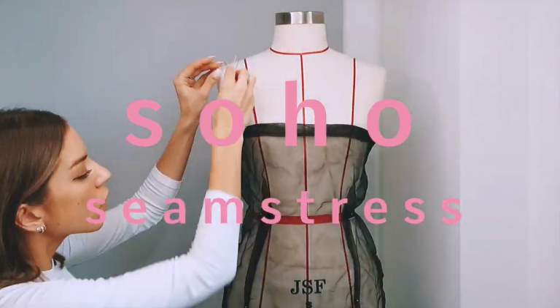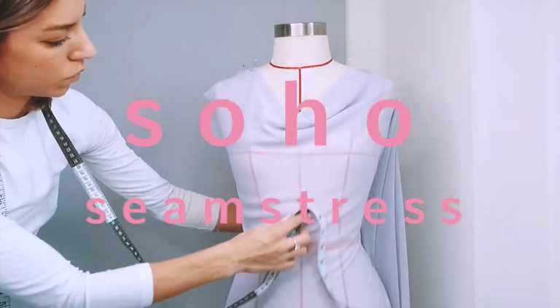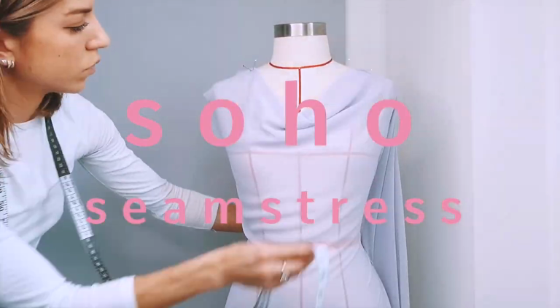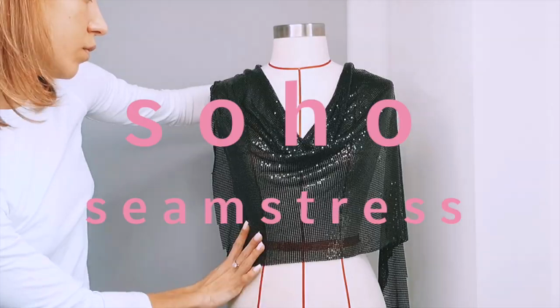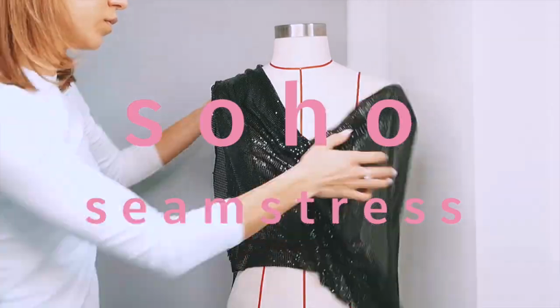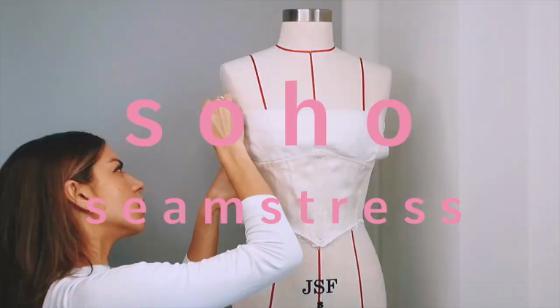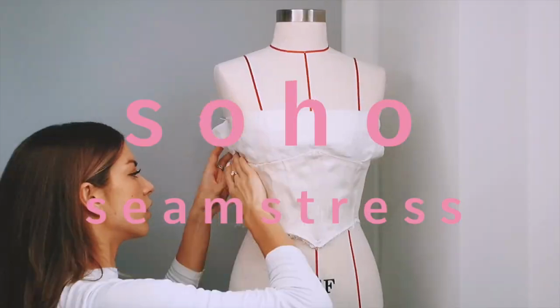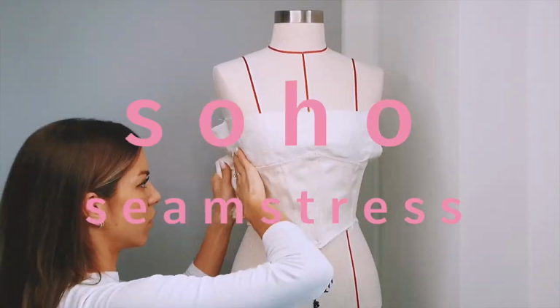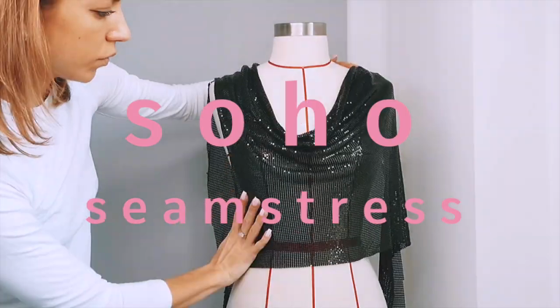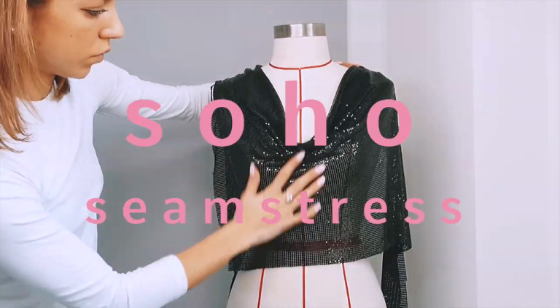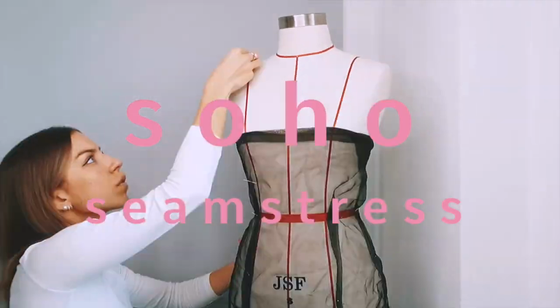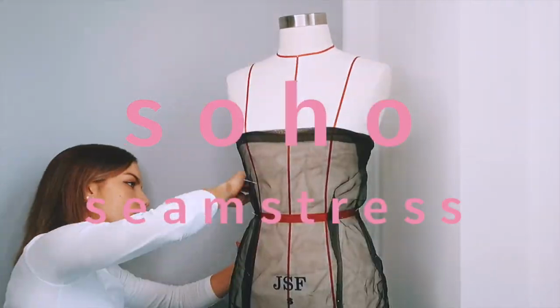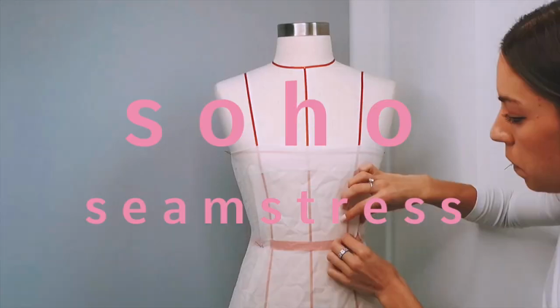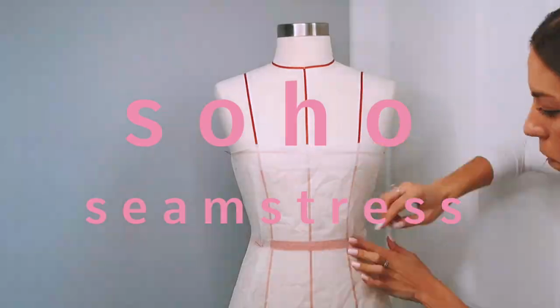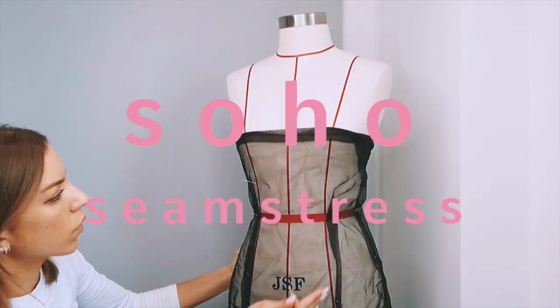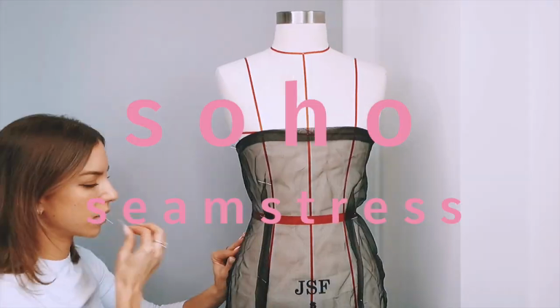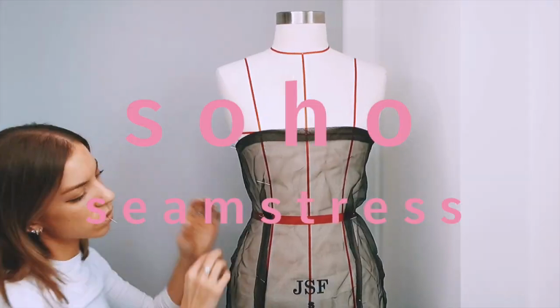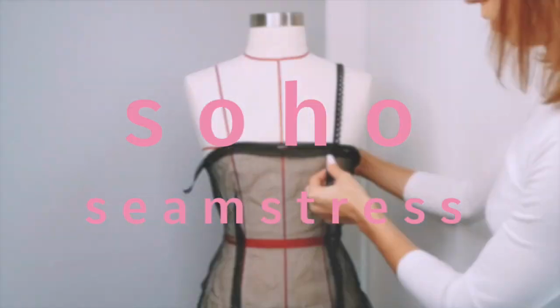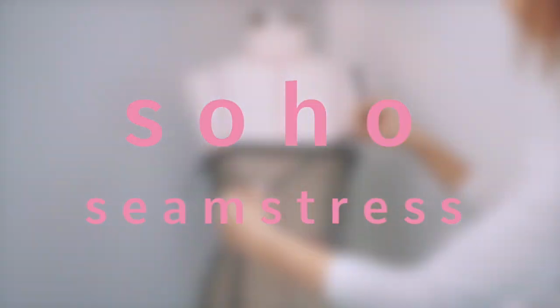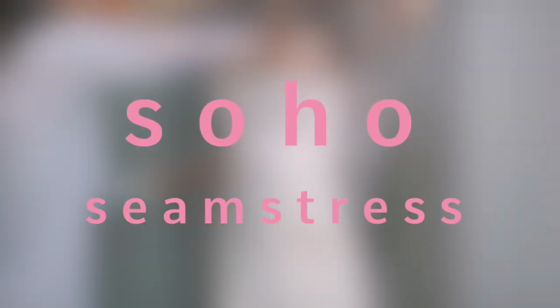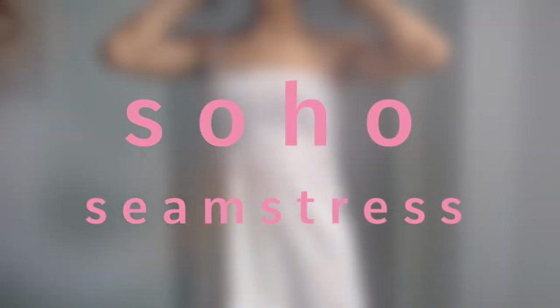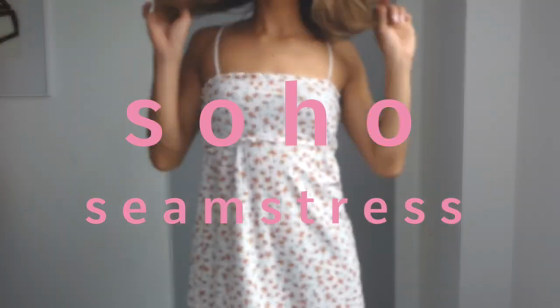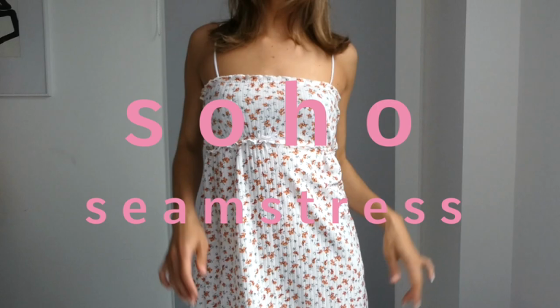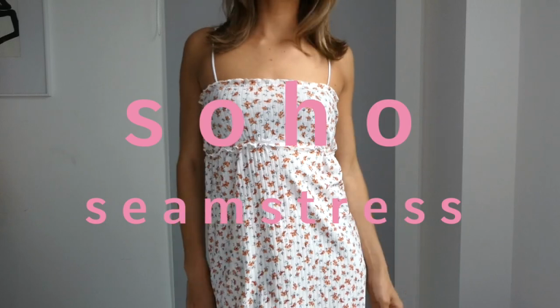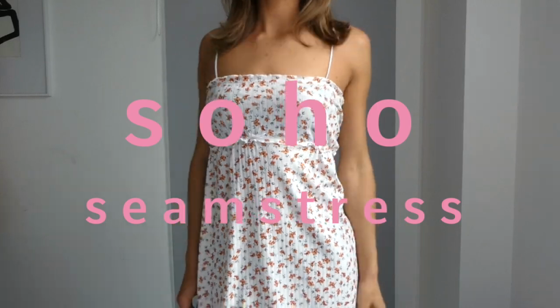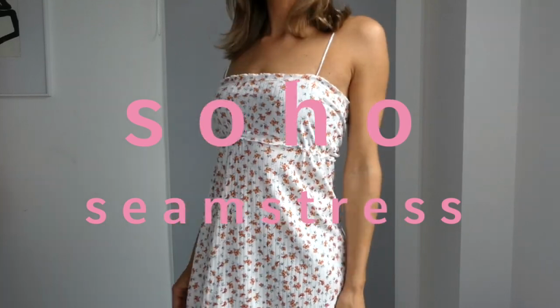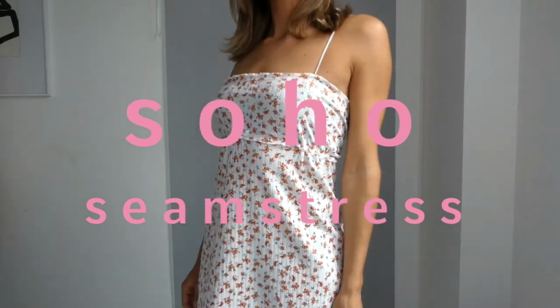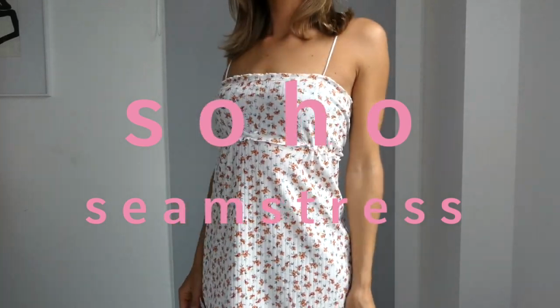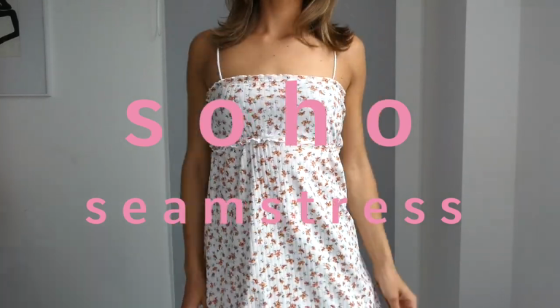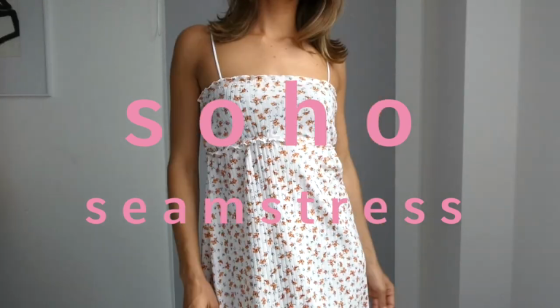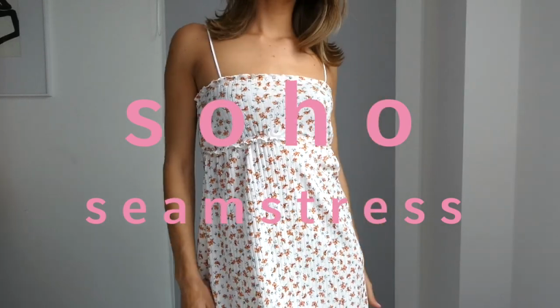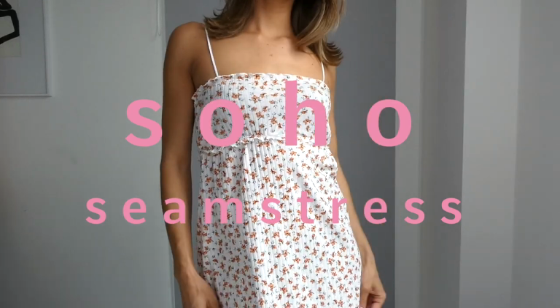For this project we're going to make a summer dress inspired by the brand For Love and Lemons.